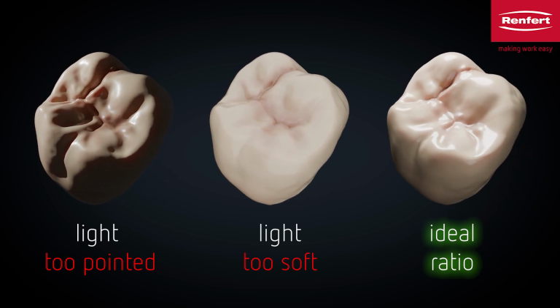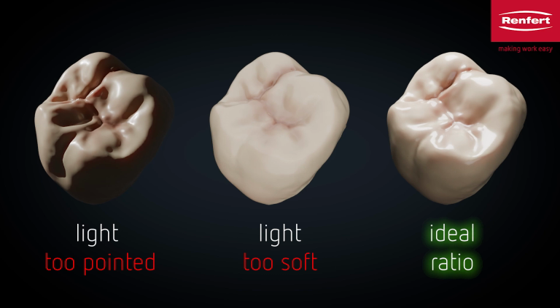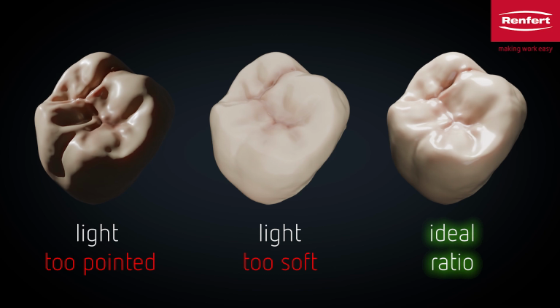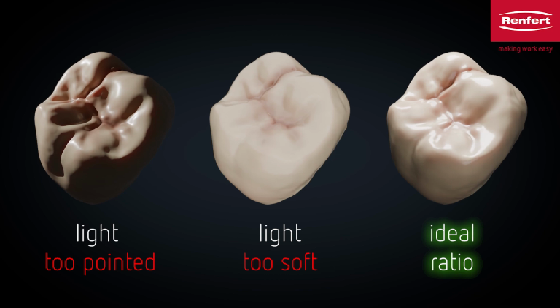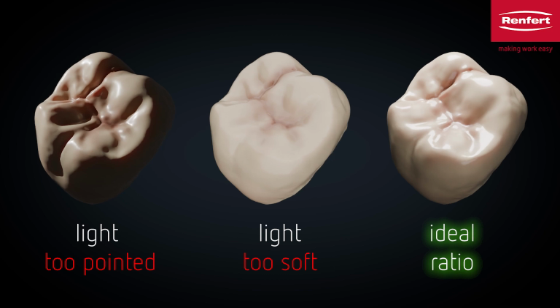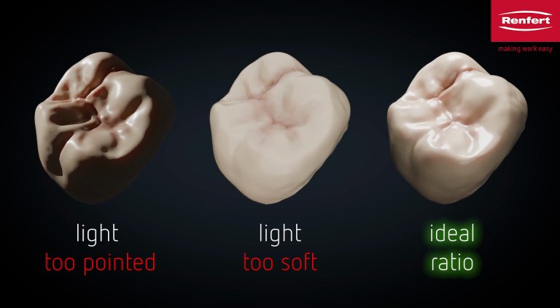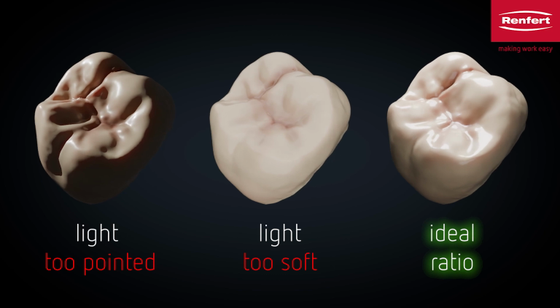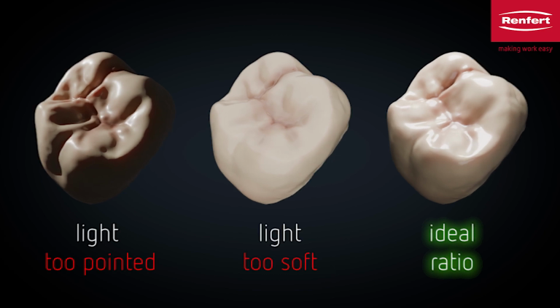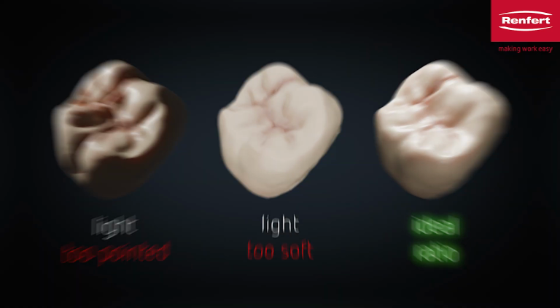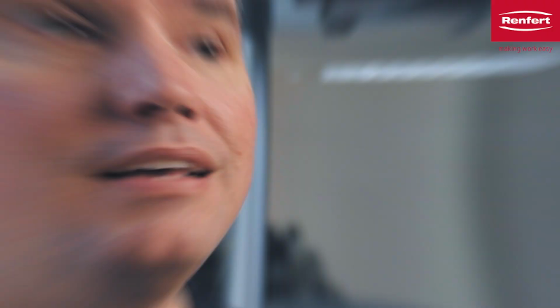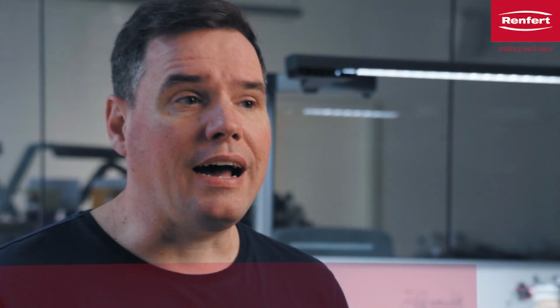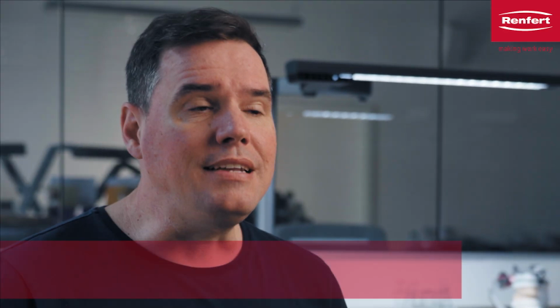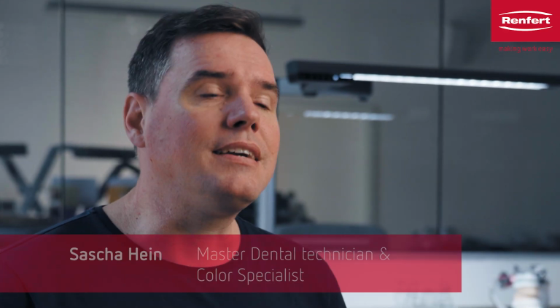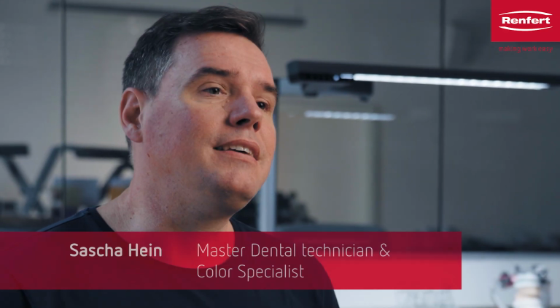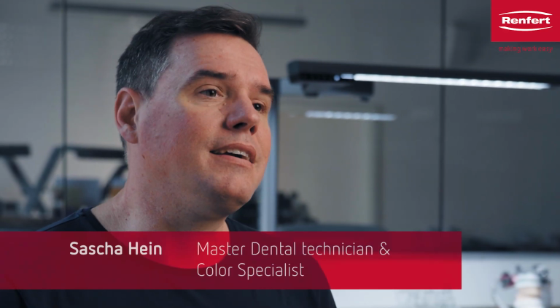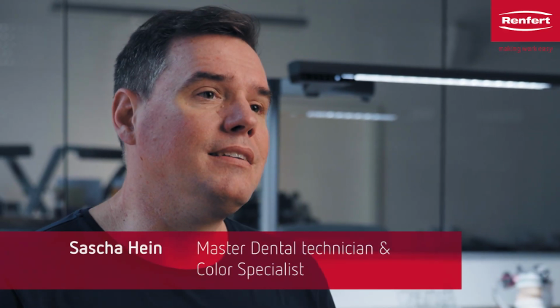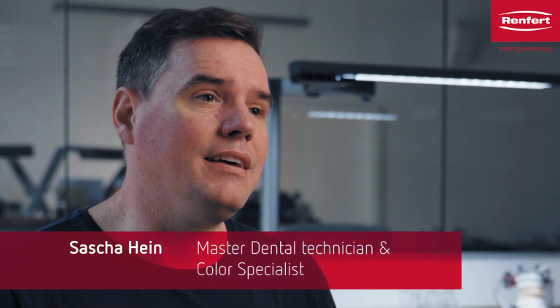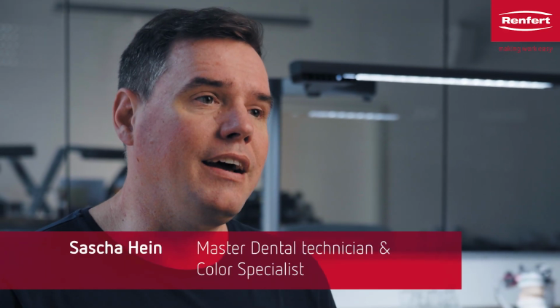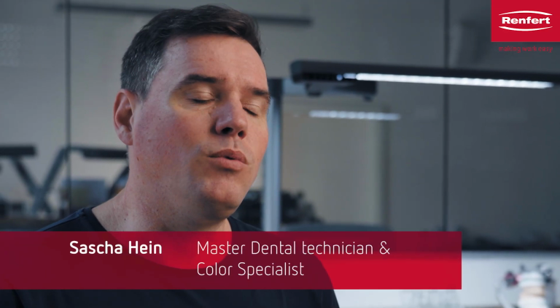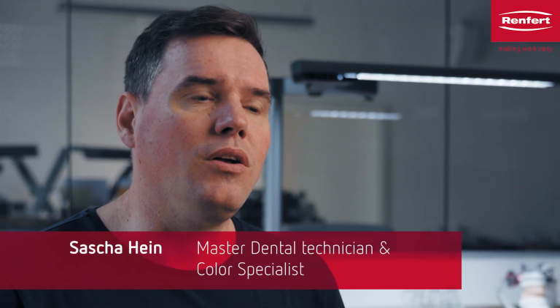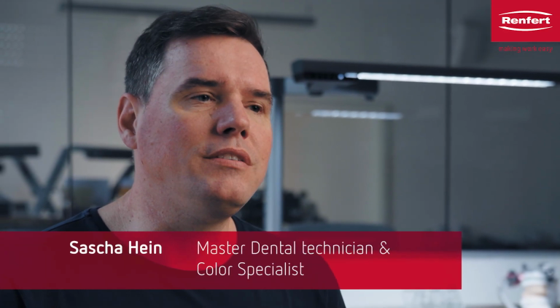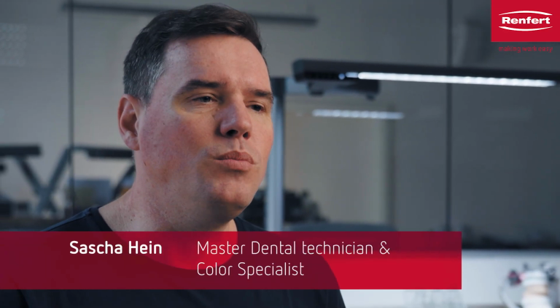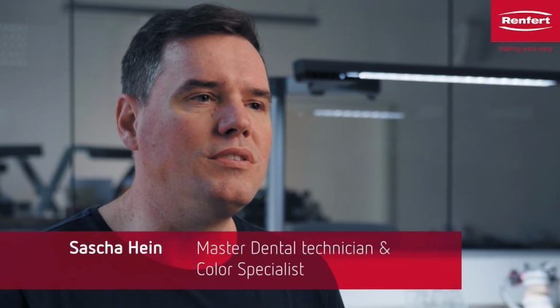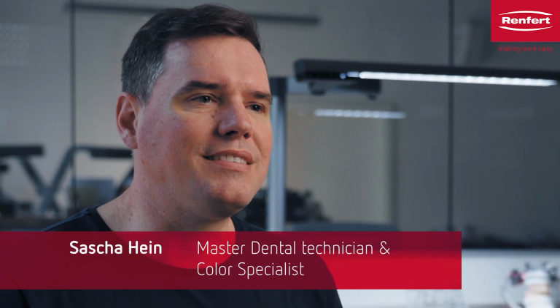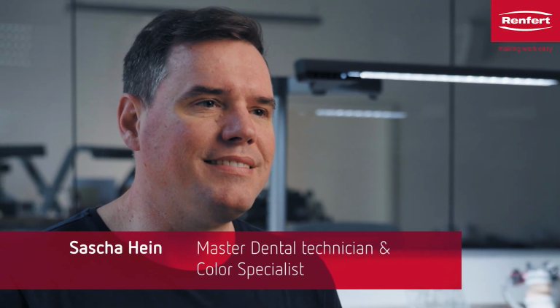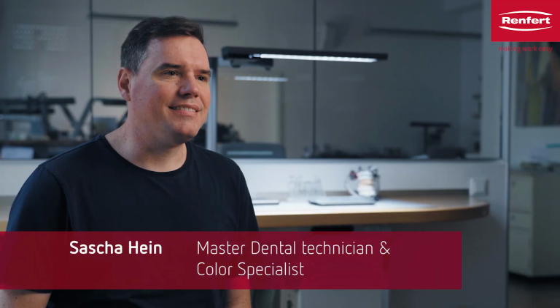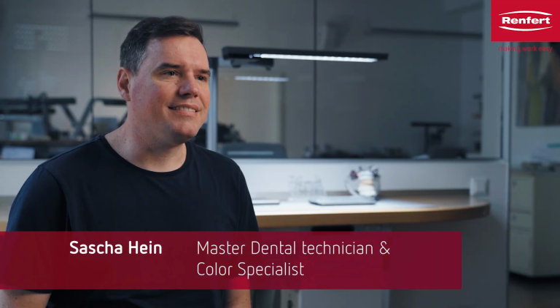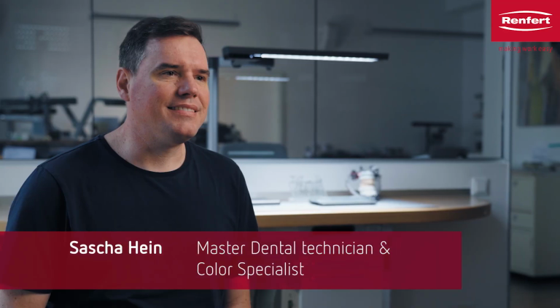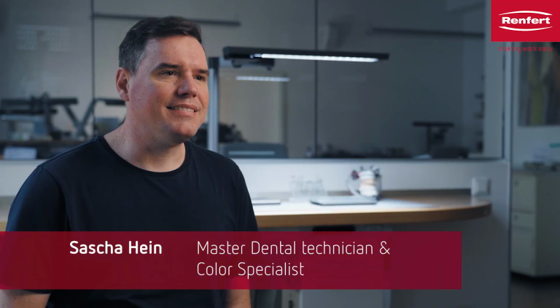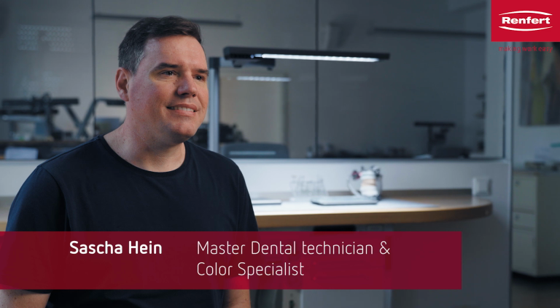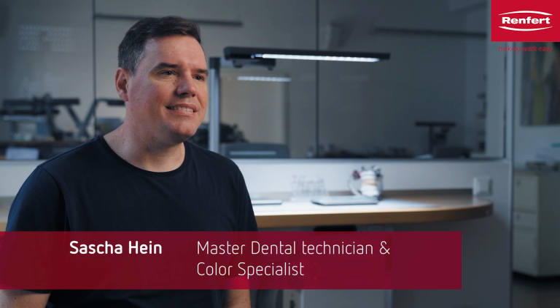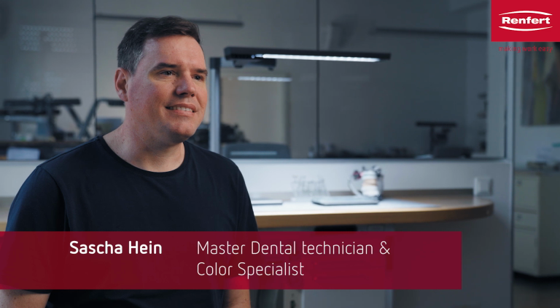Our major goal was to implement all these features in Light 1, the new dental work light.